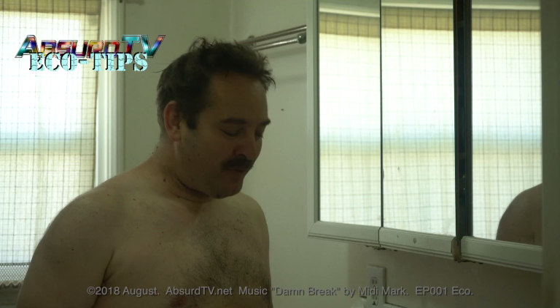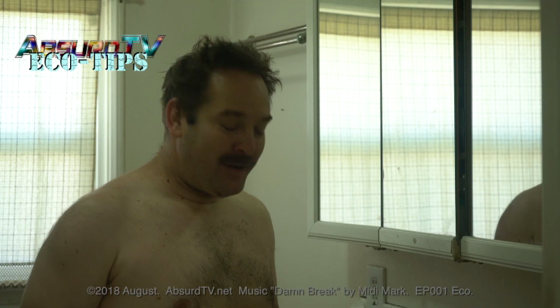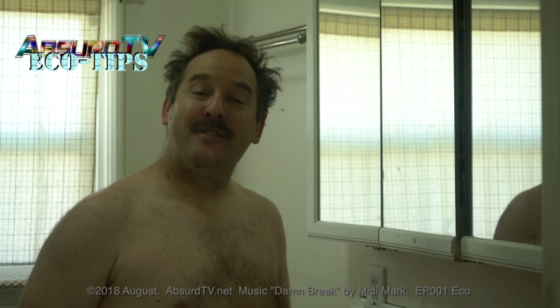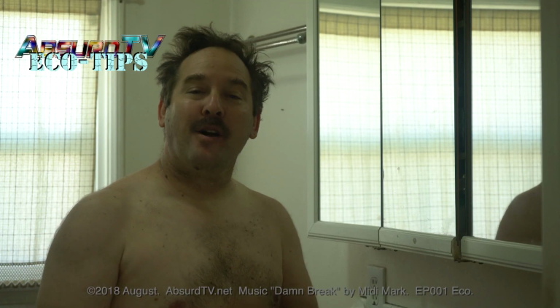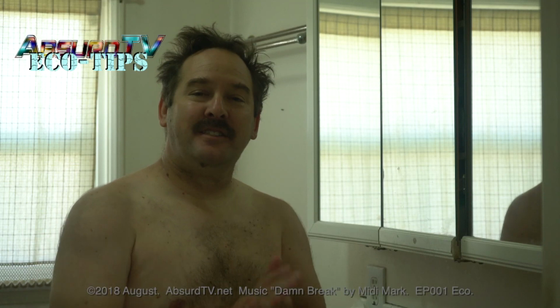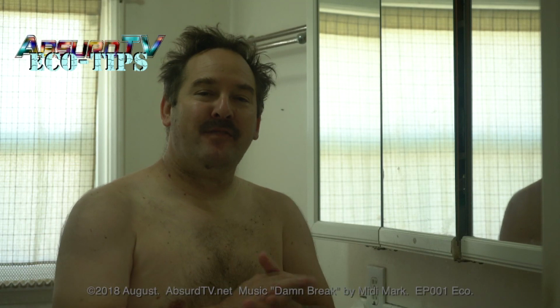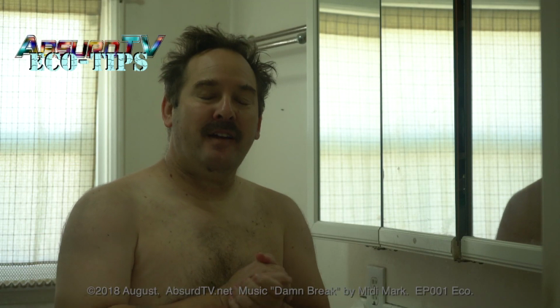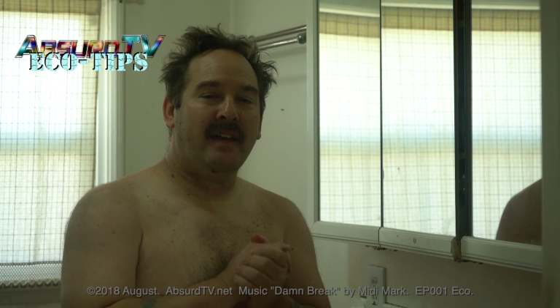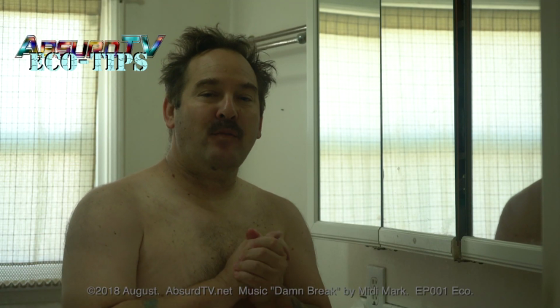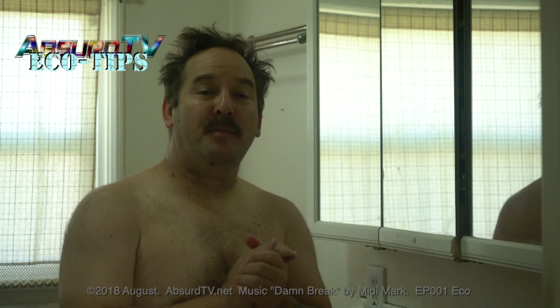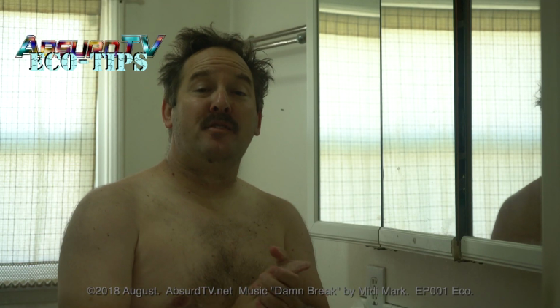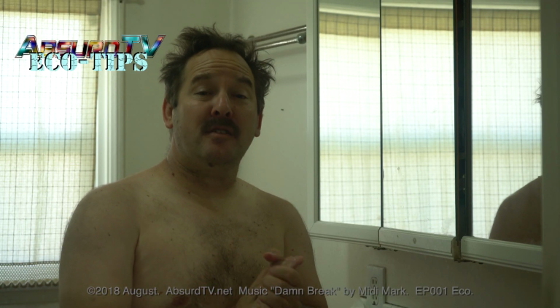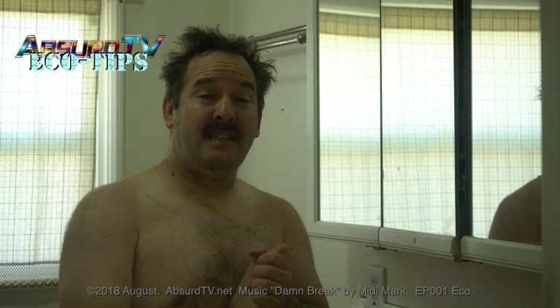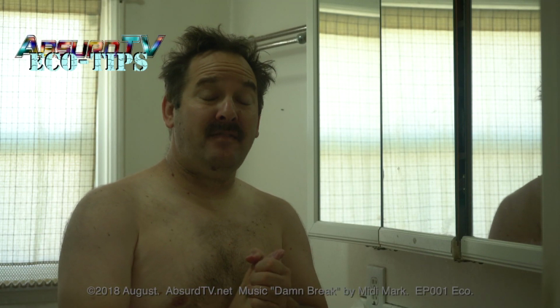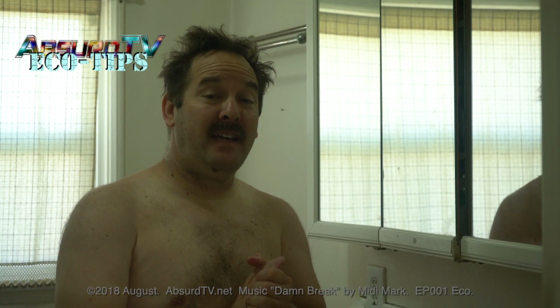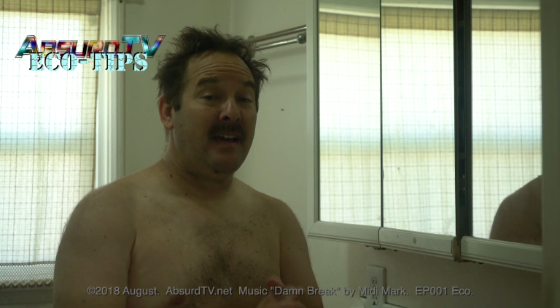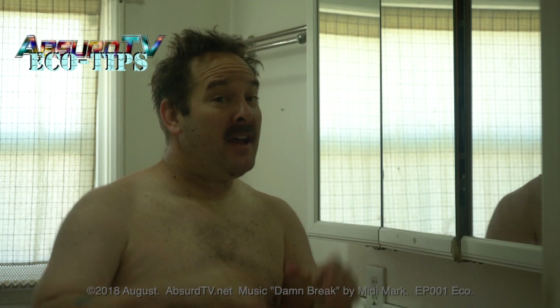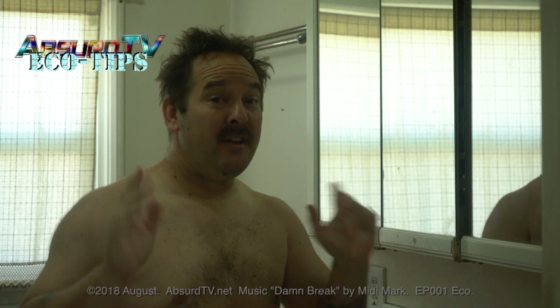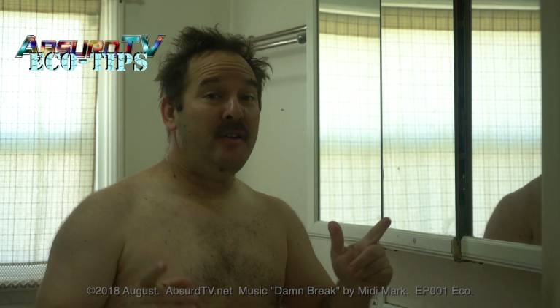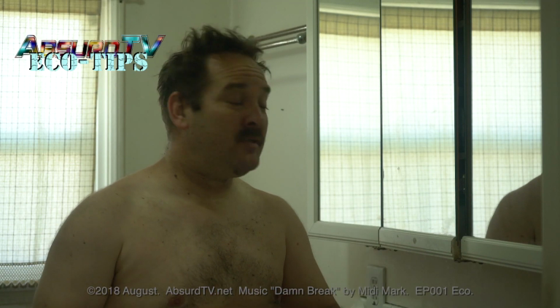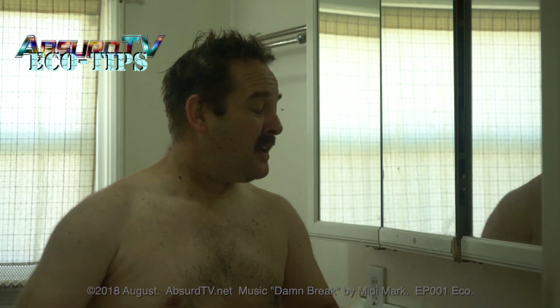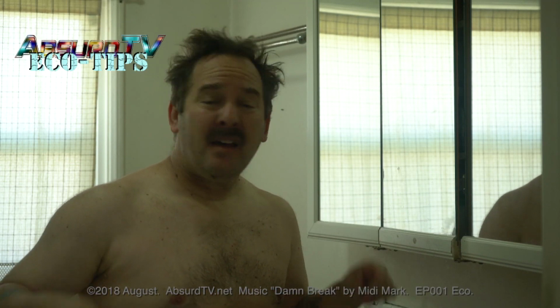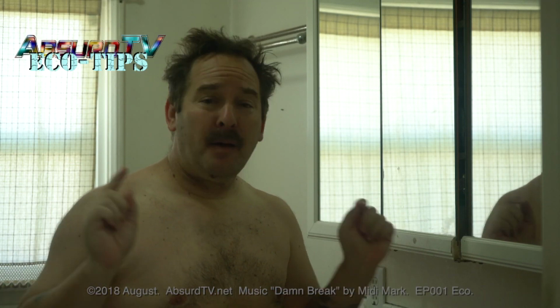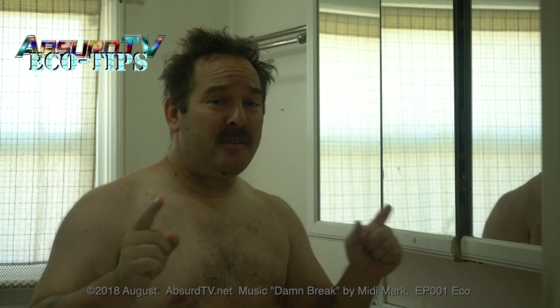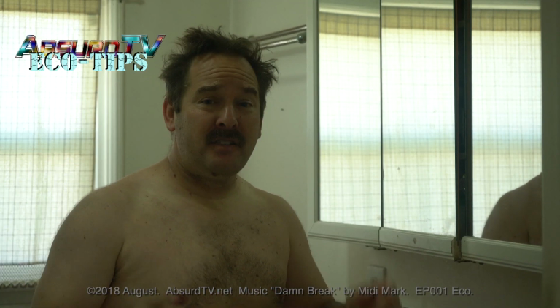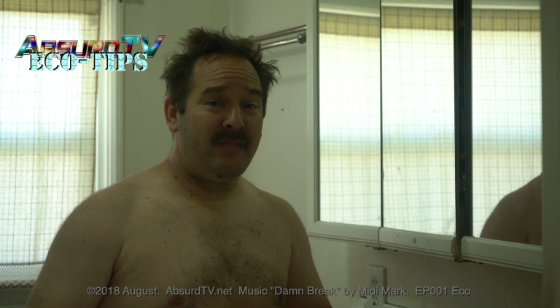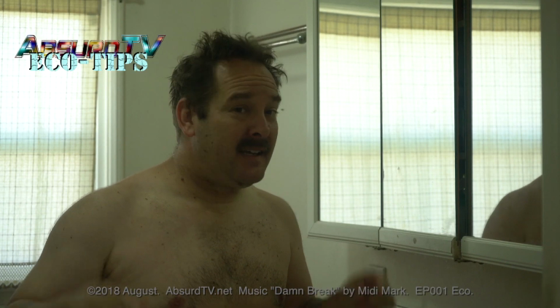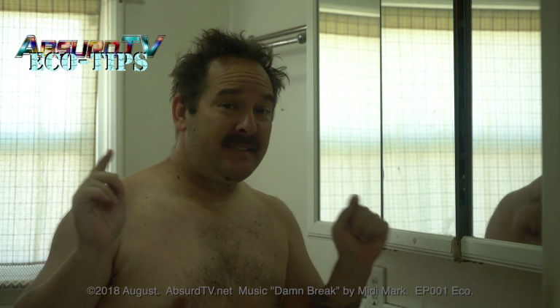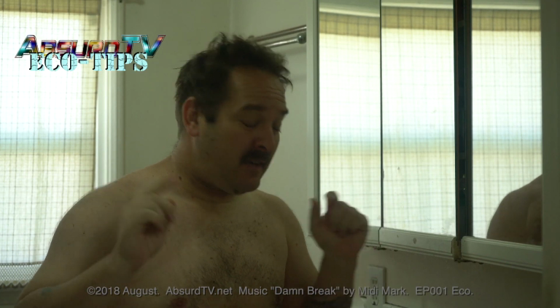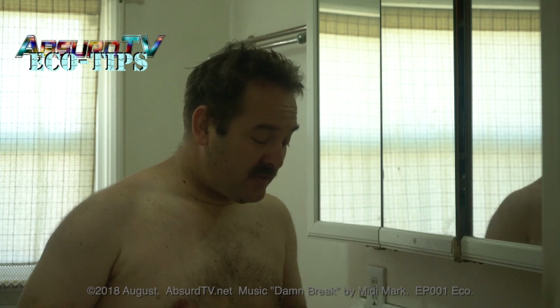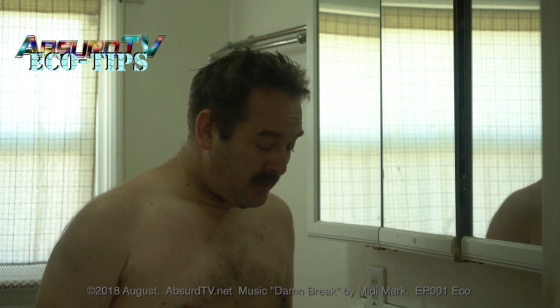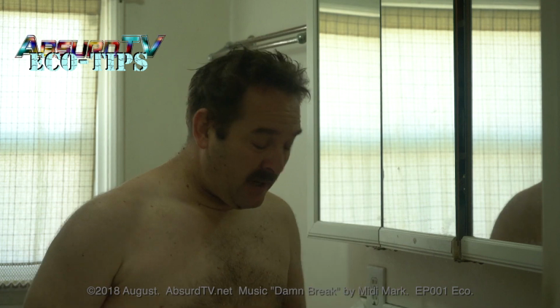Hi everyone, it's Mark Schaefer here again with Absurd TV News. Absurd TV is going to save you some money.